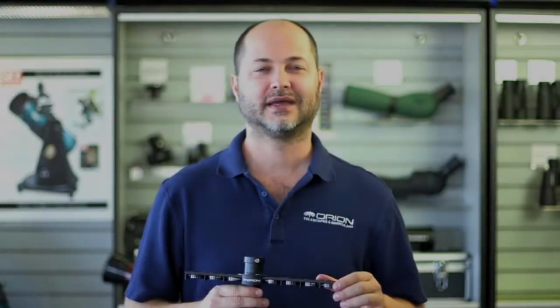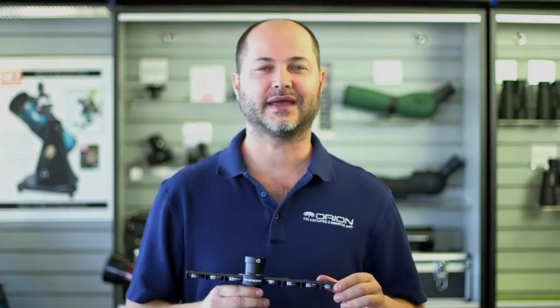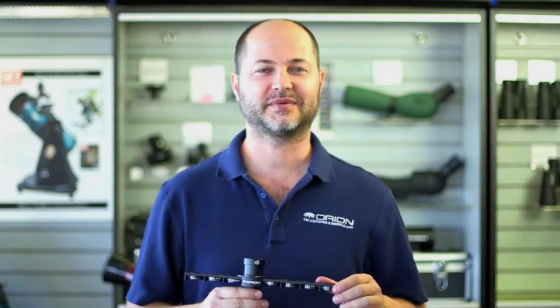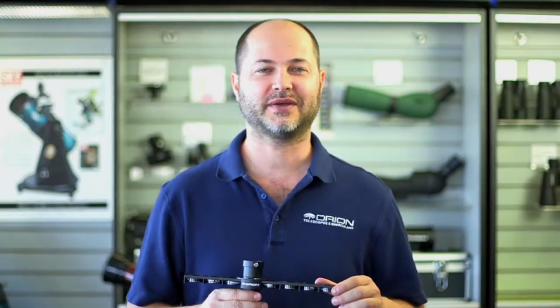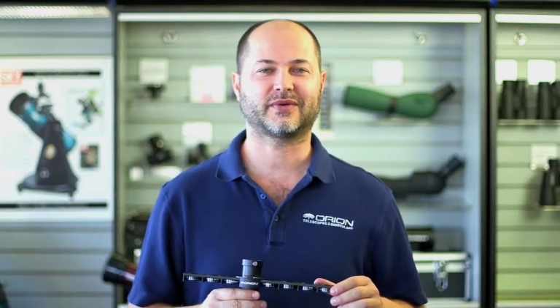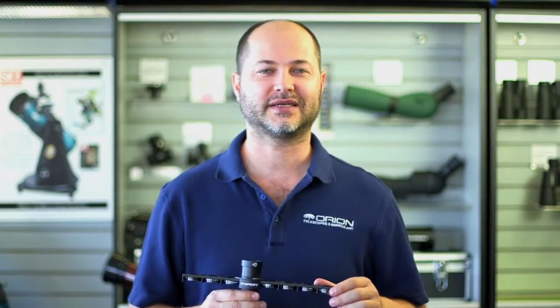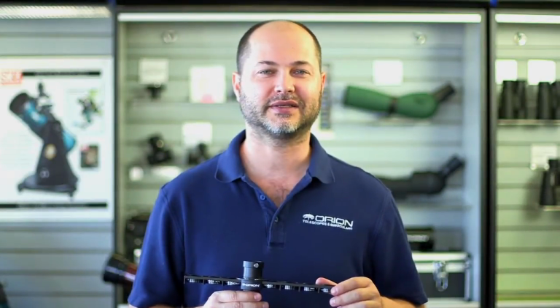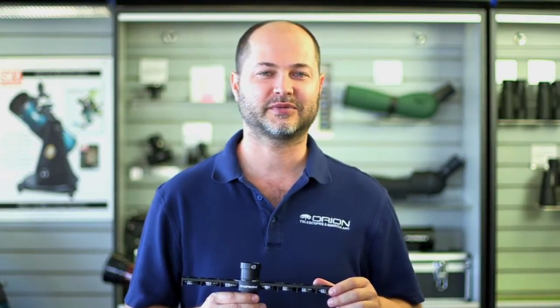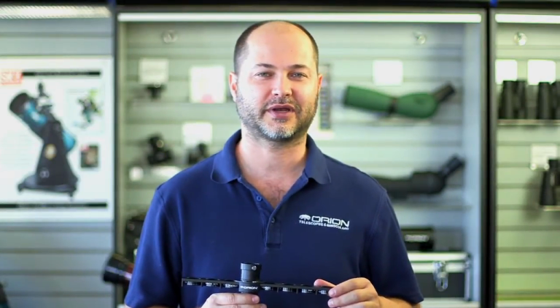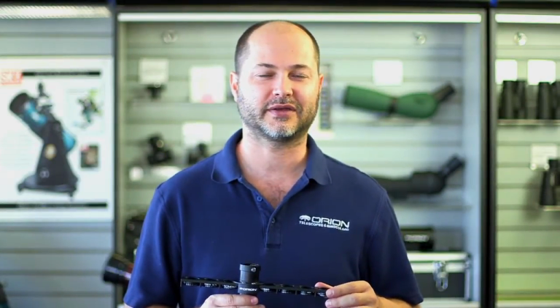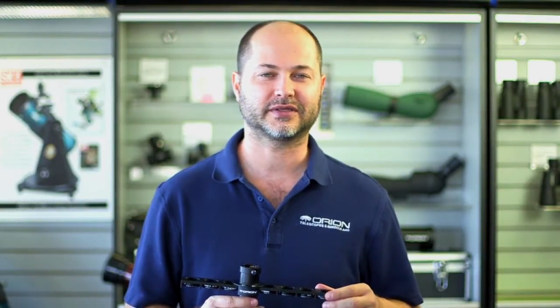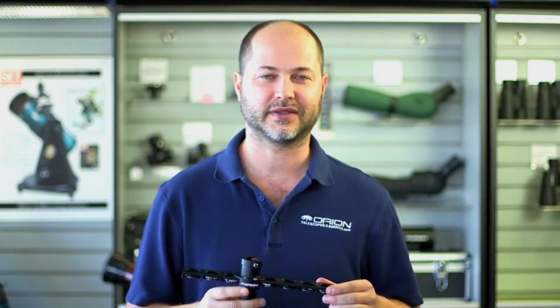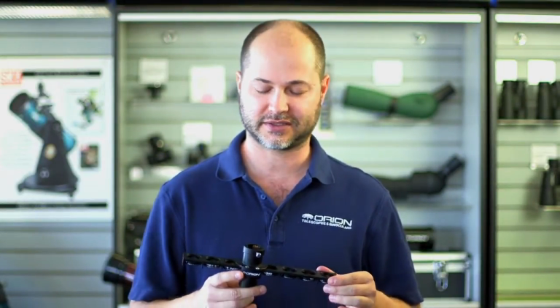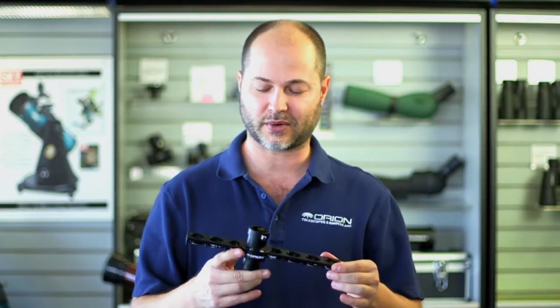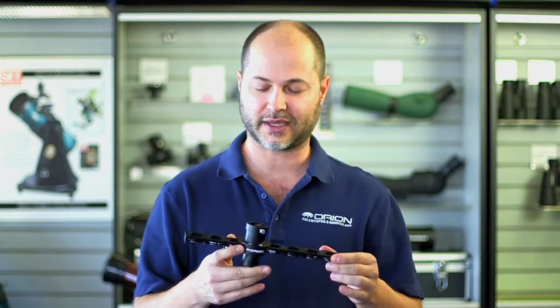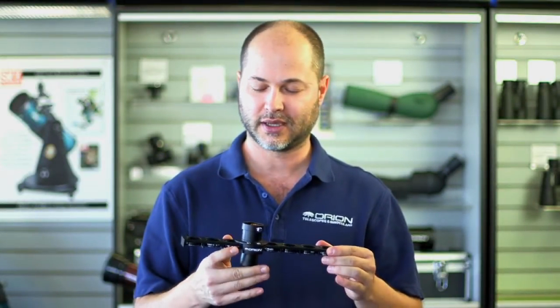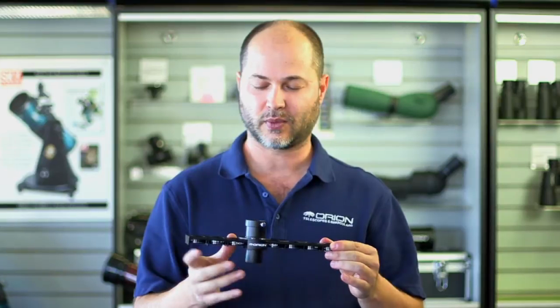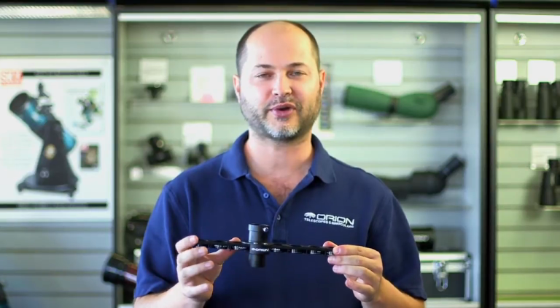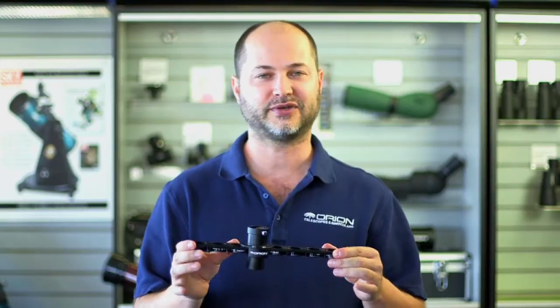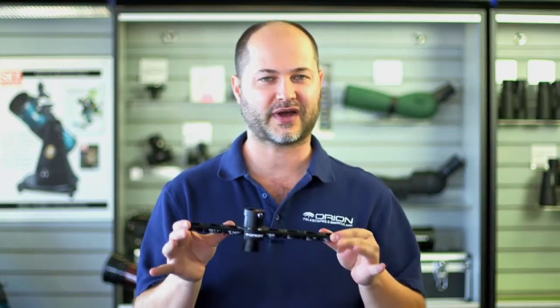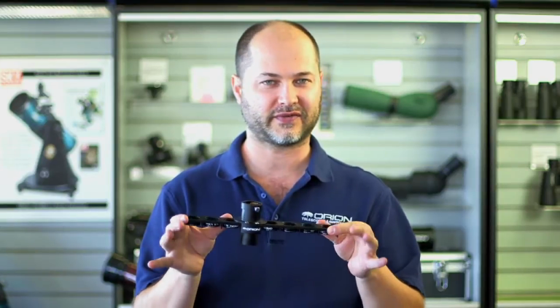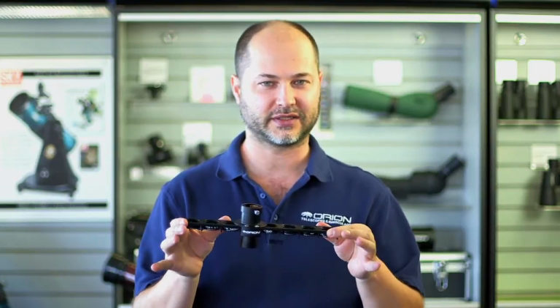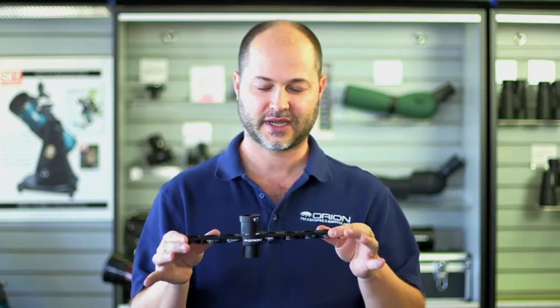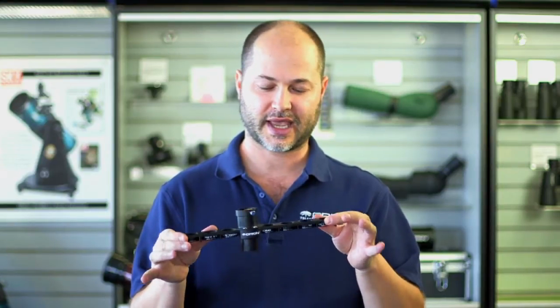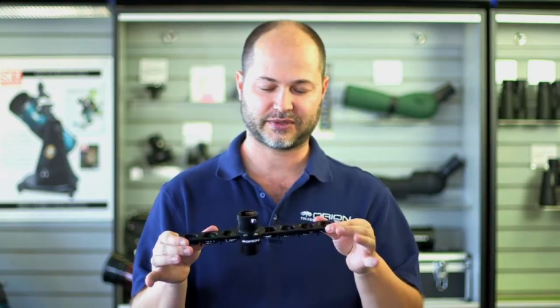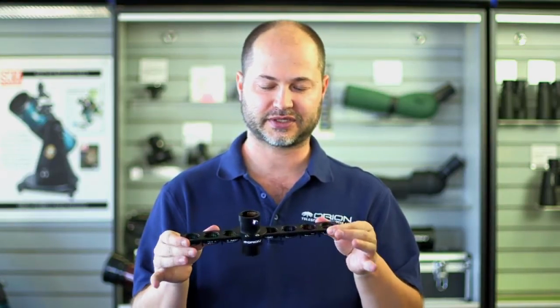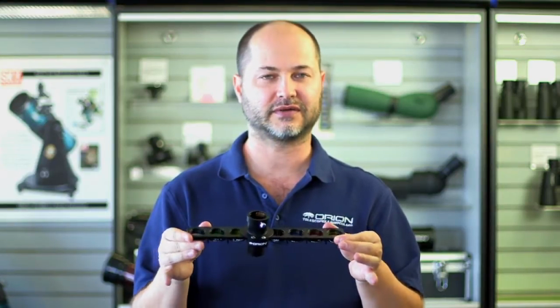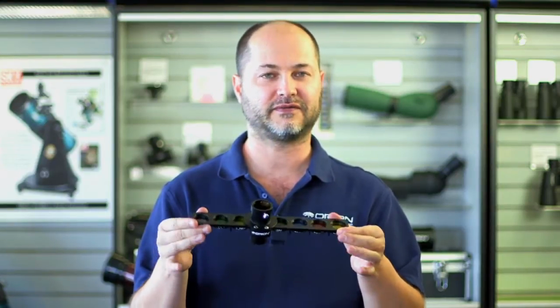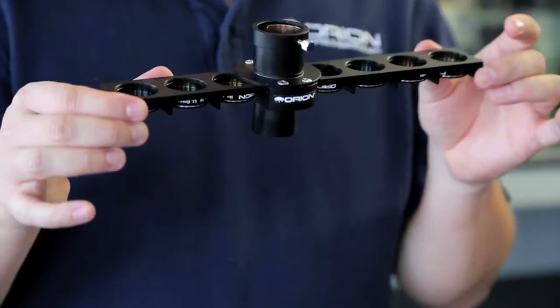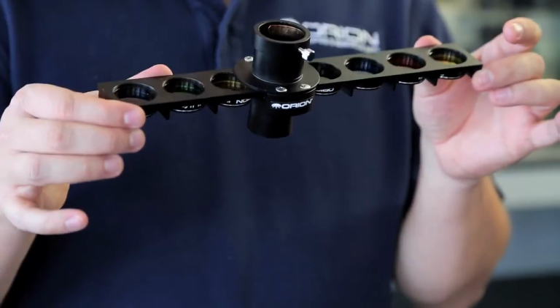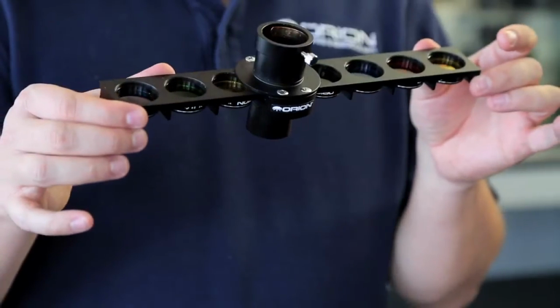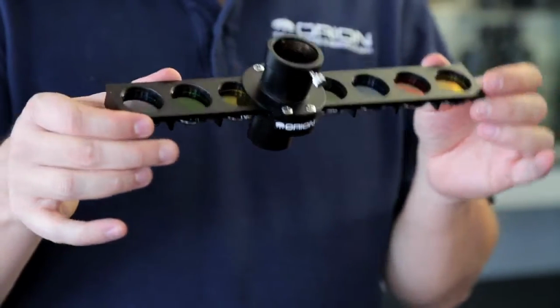Hi, I'm Ken with Orion Telescopes and Binoculars, and this is the Orion 1.25-inch eight-position filter slider.